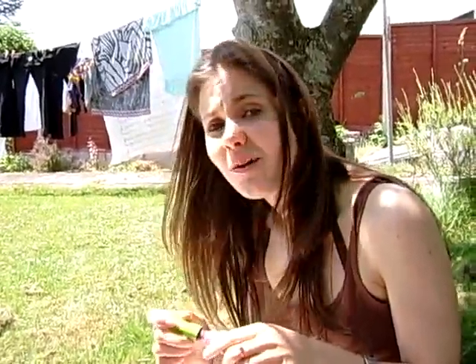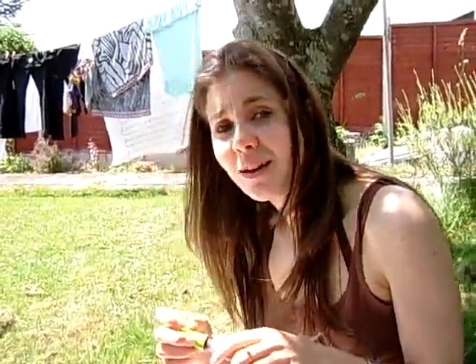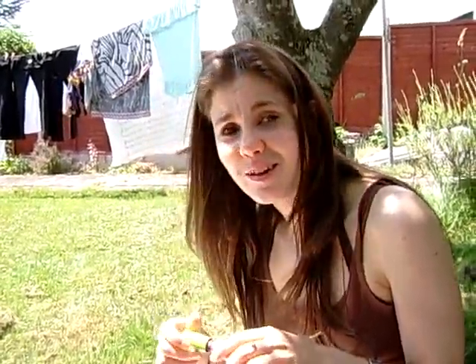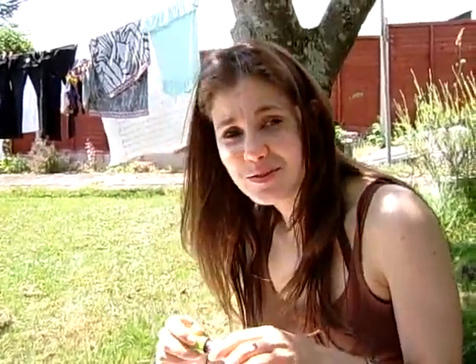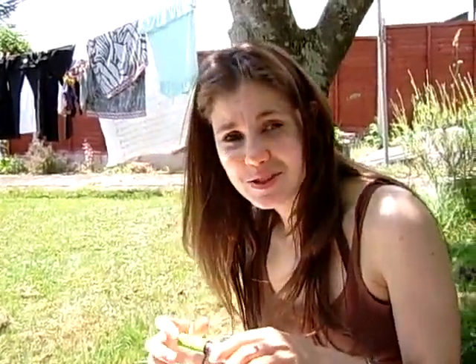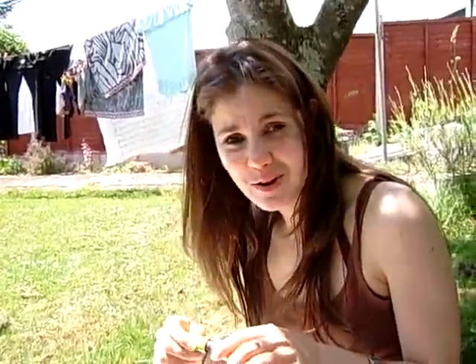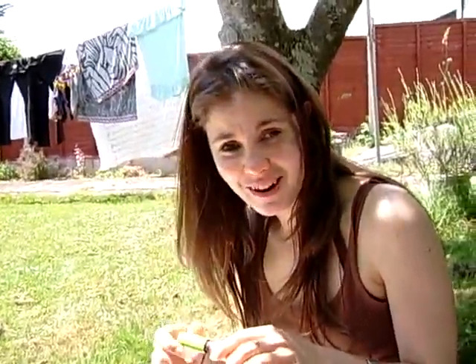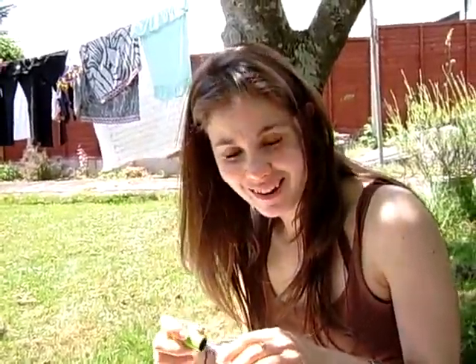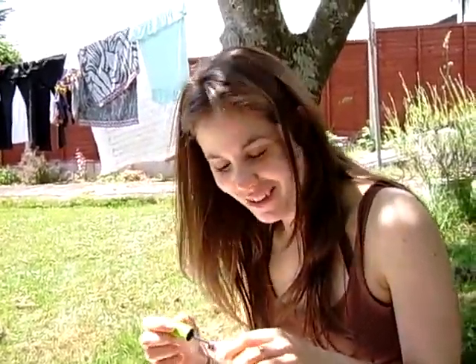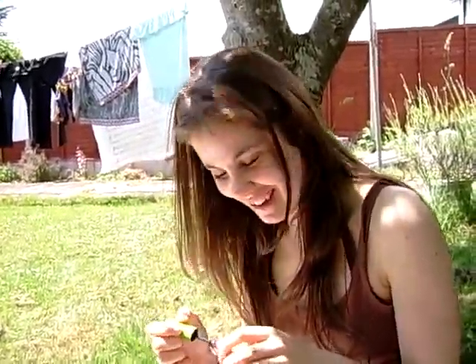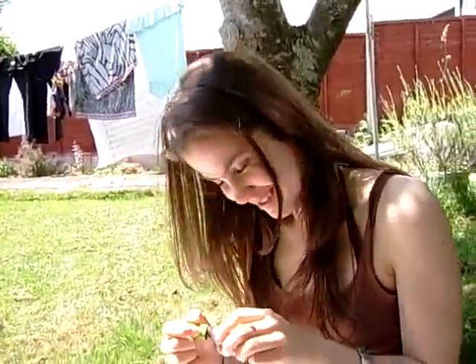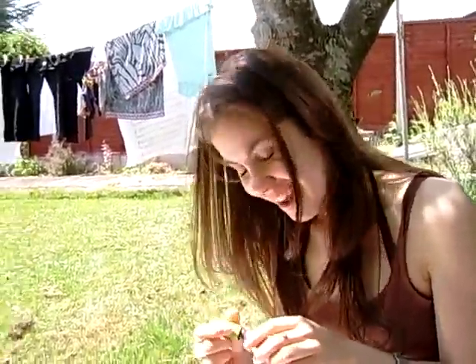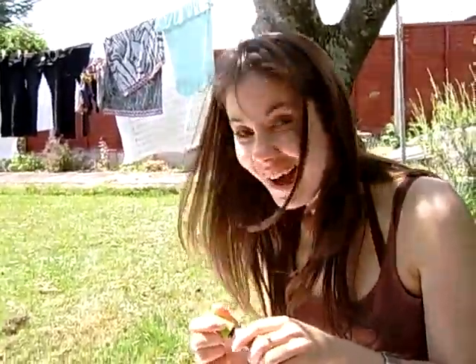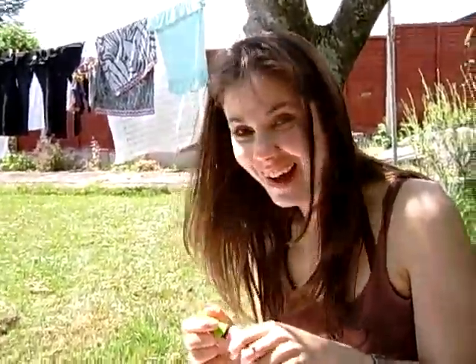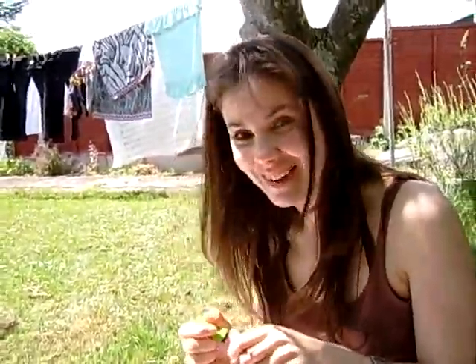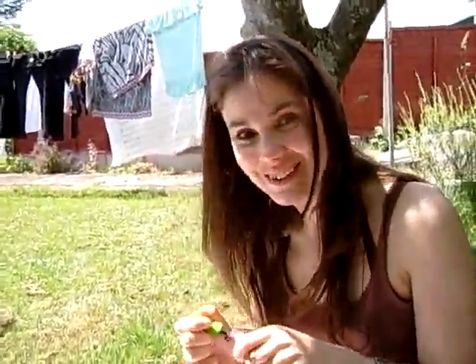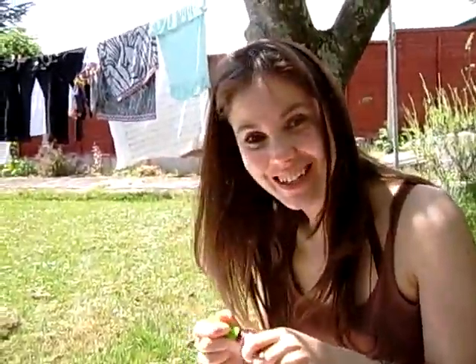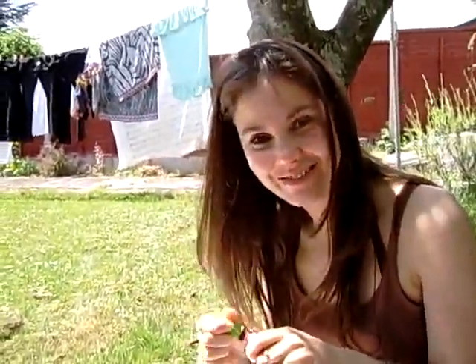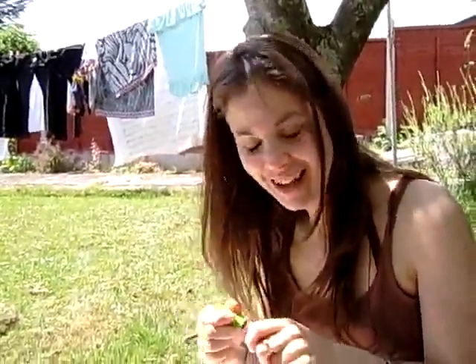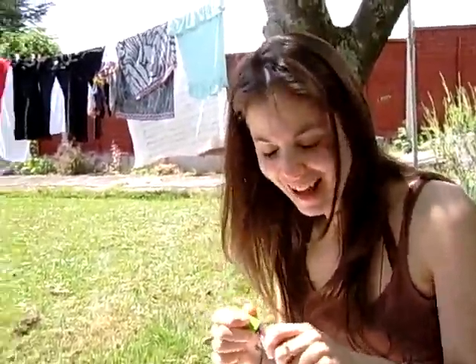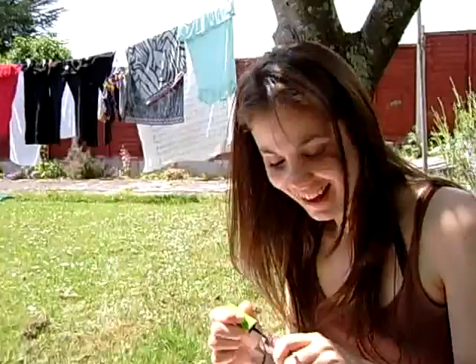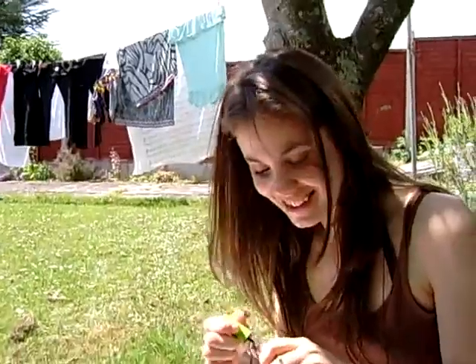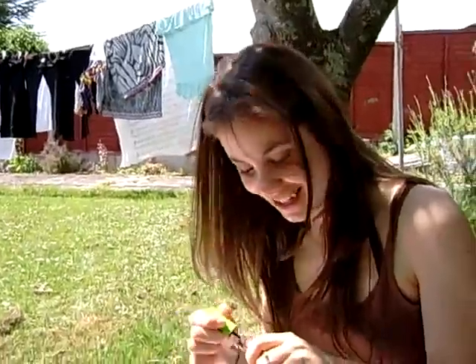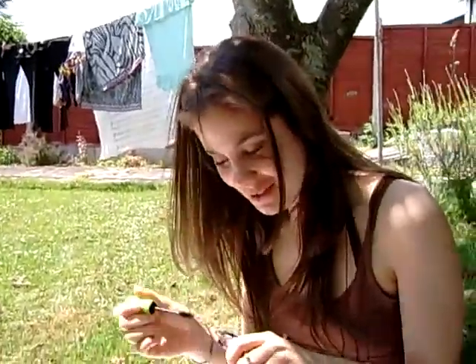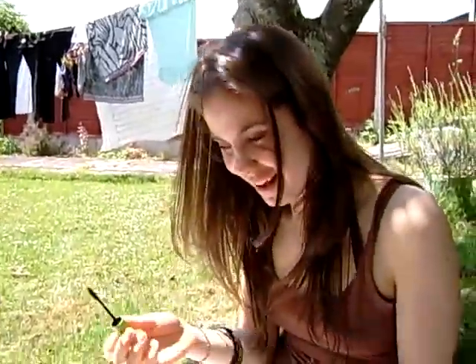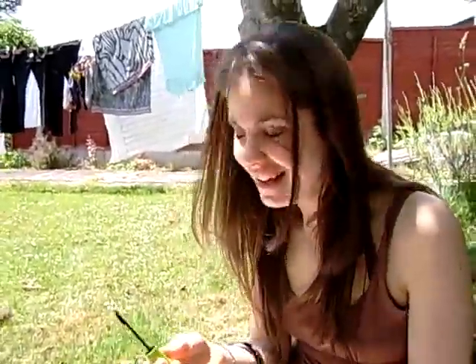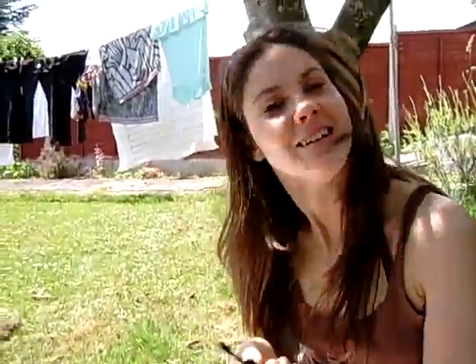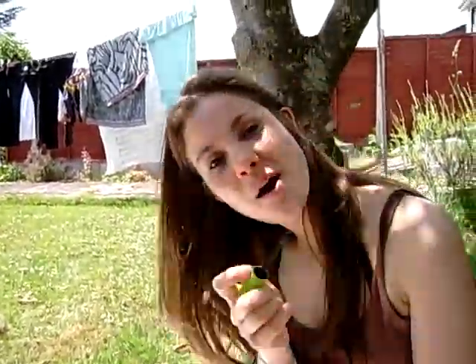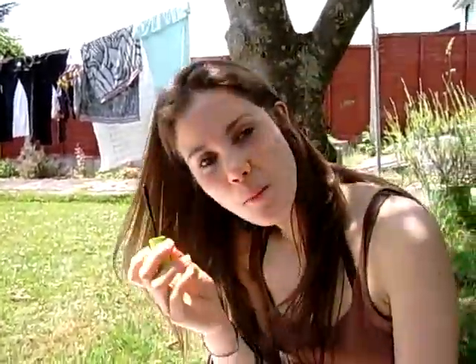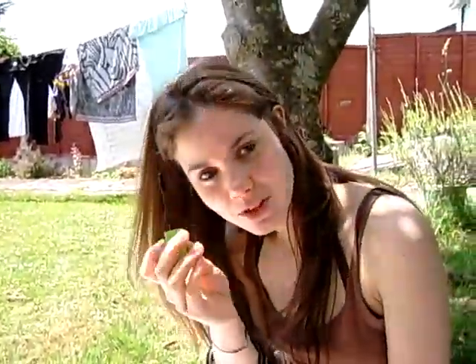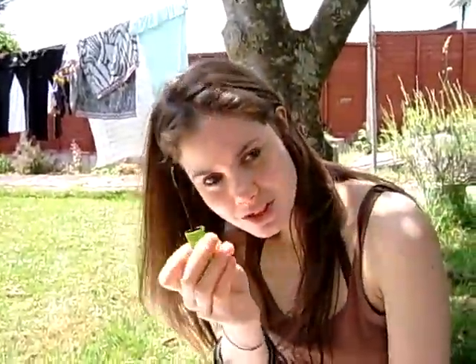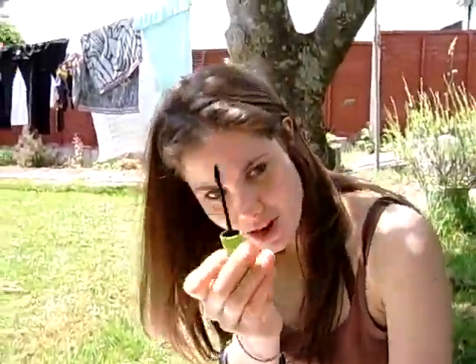Welcome to the program! I'm Abi Green and this is how to apply mascara.